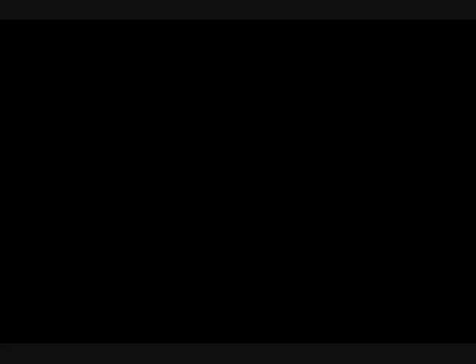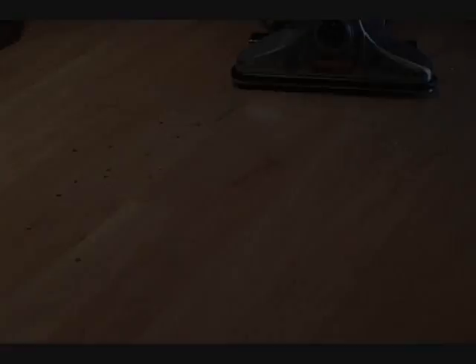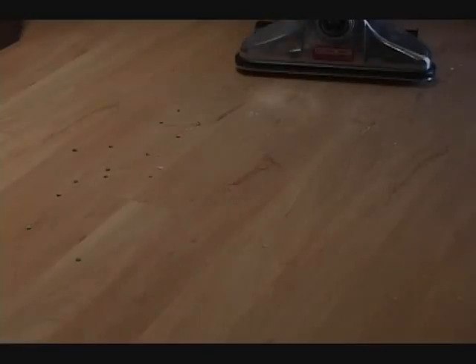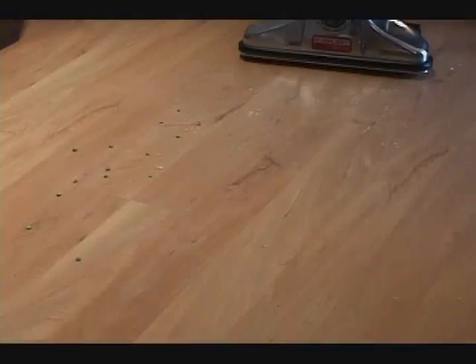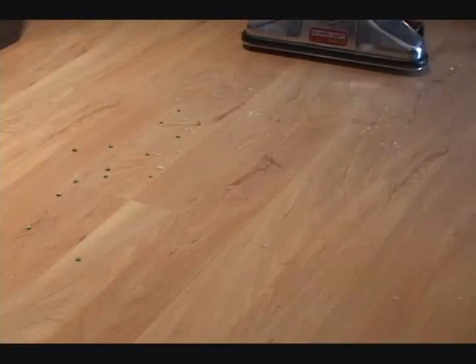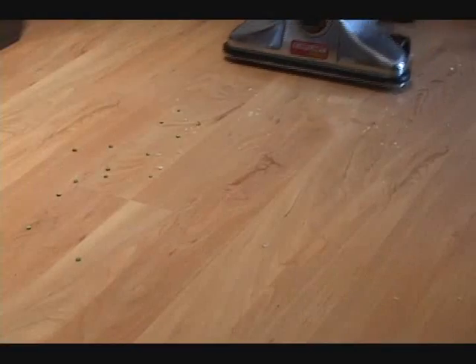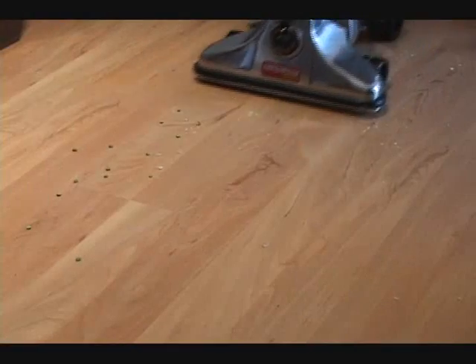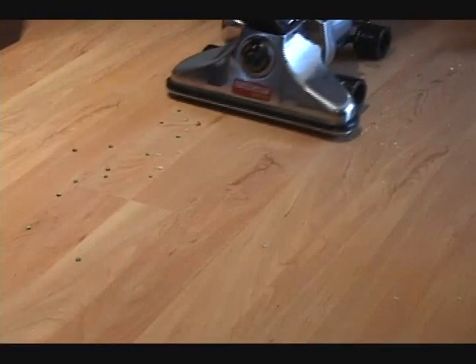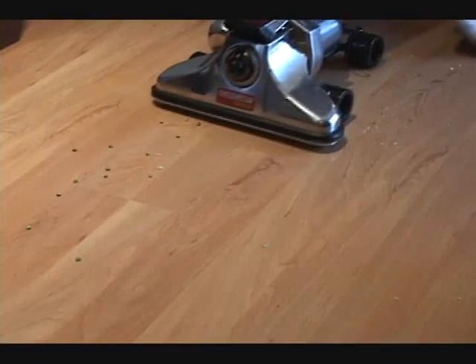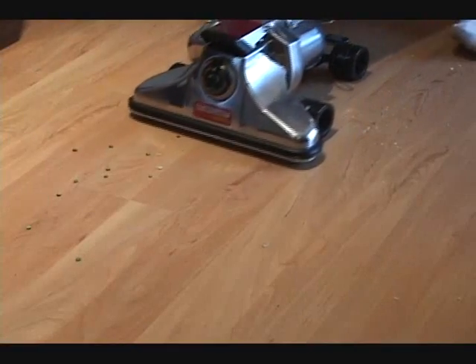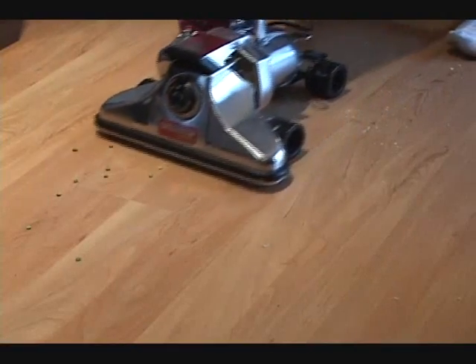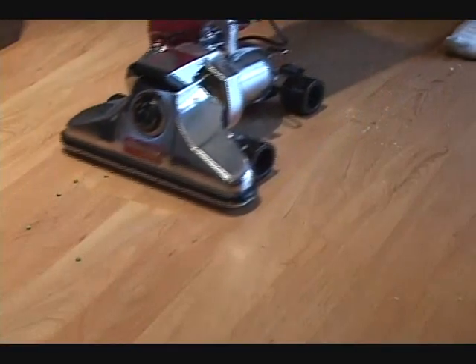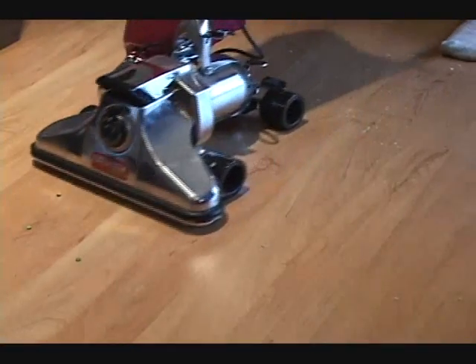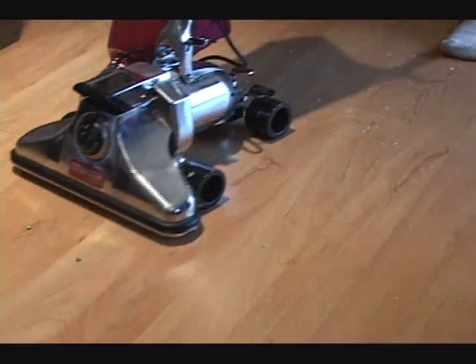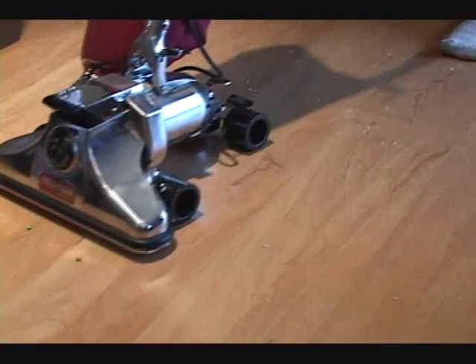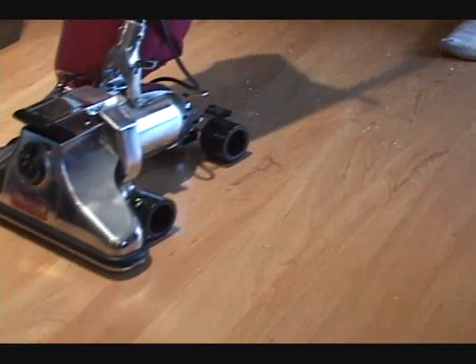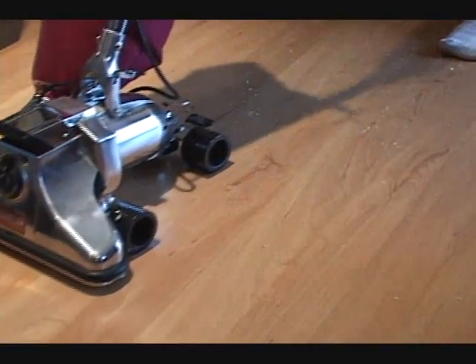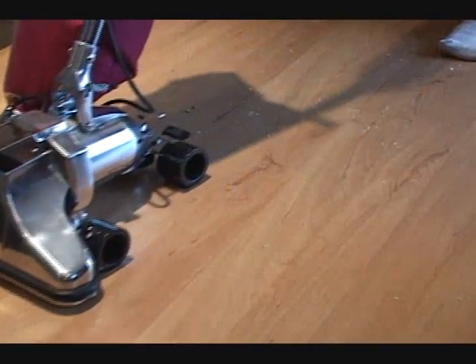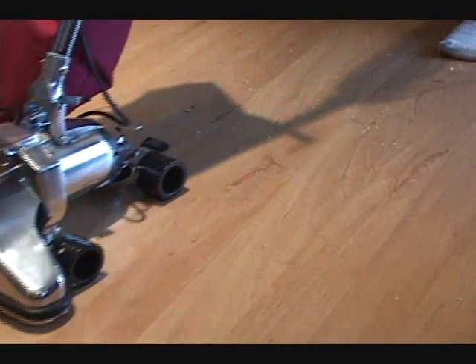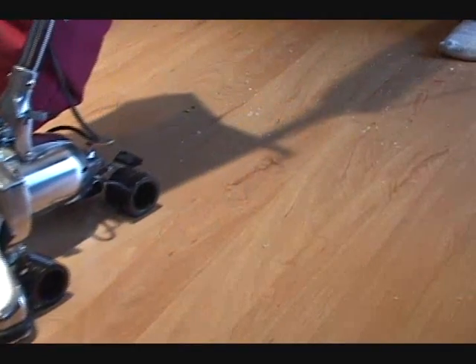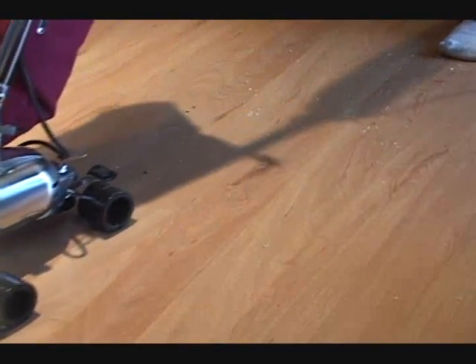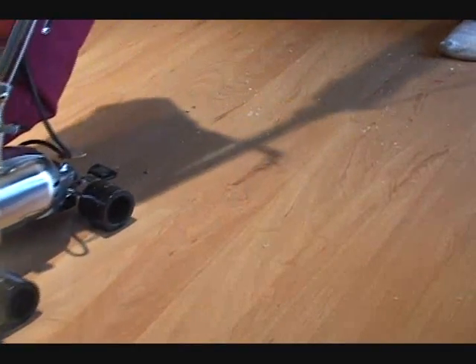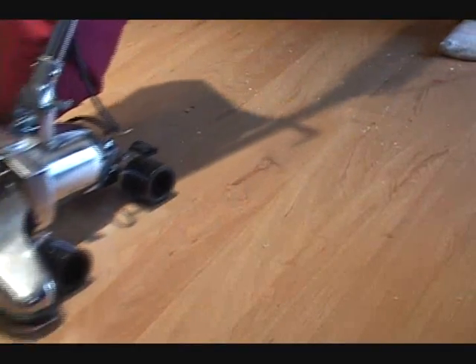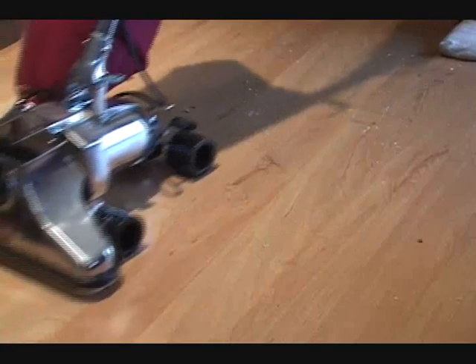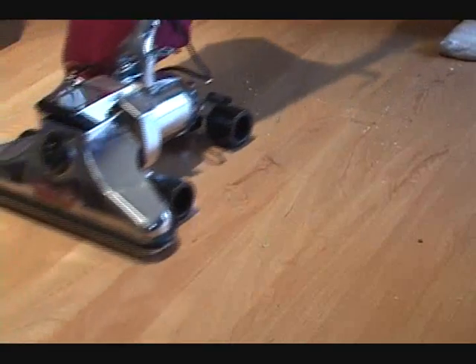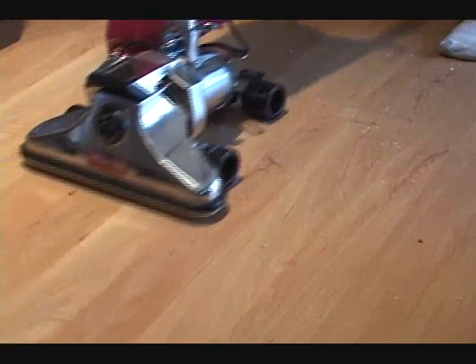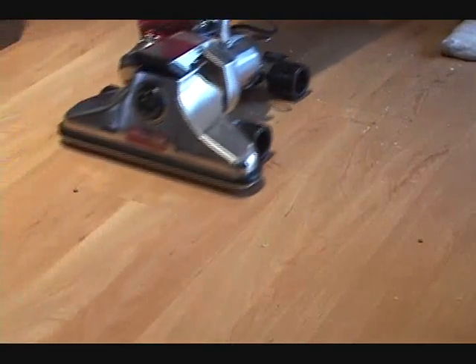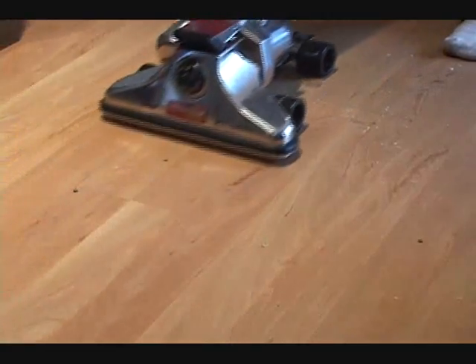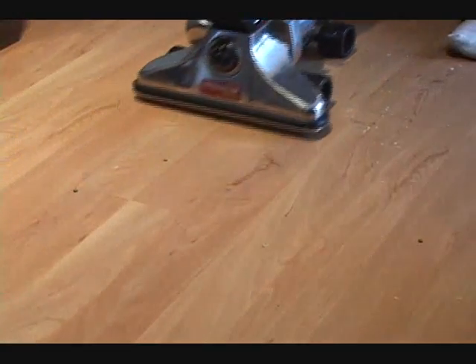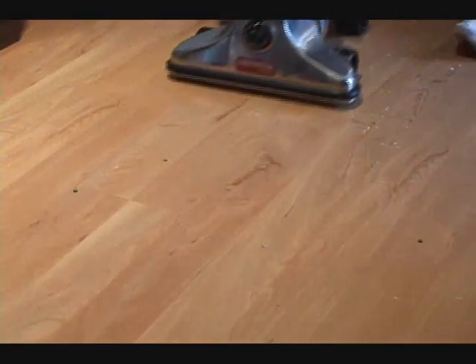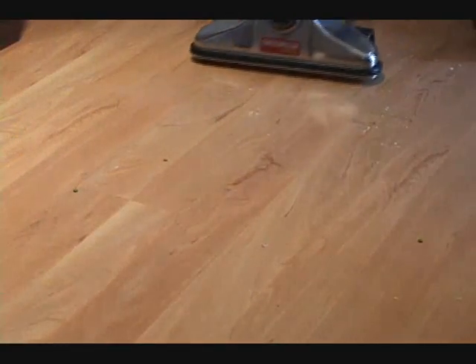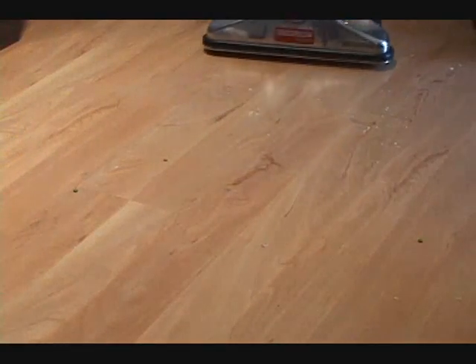If you want the utmost in carpet cleaning, come in and take a test drive for Royal today at Vacuum Cleaner Centers.